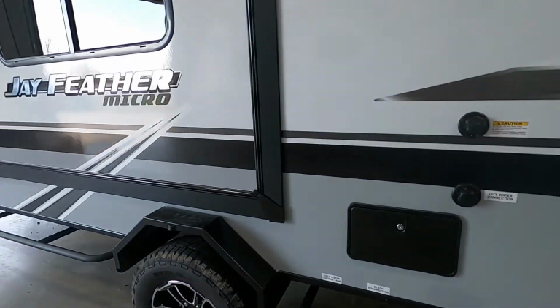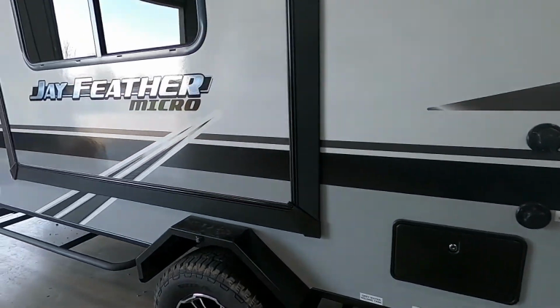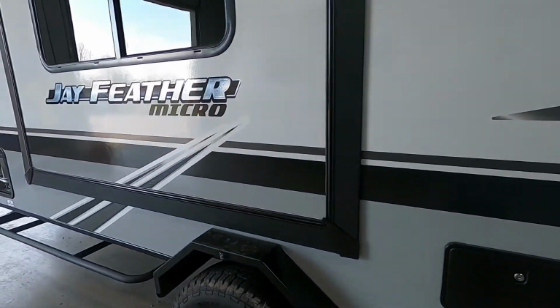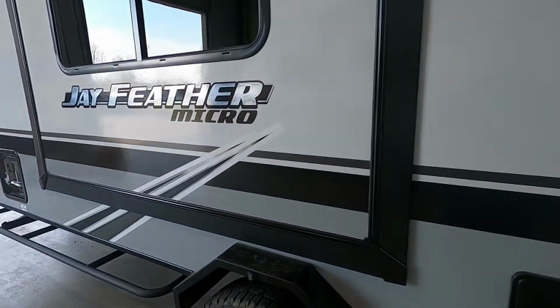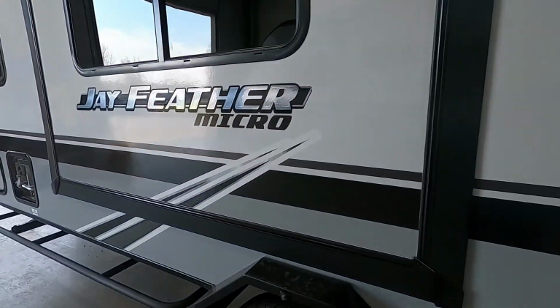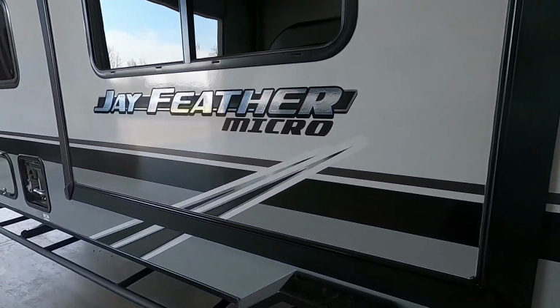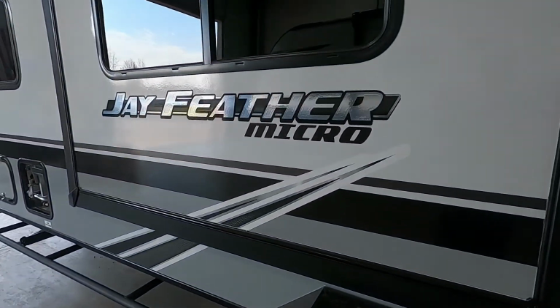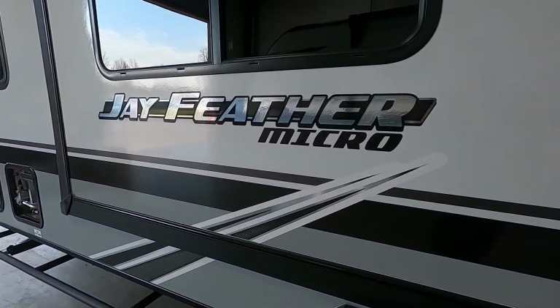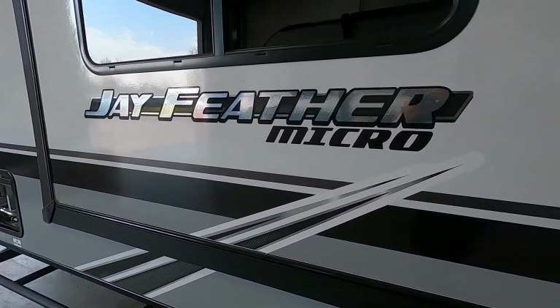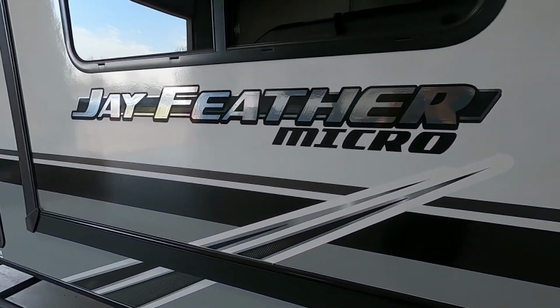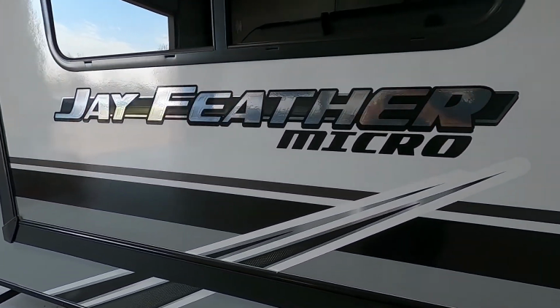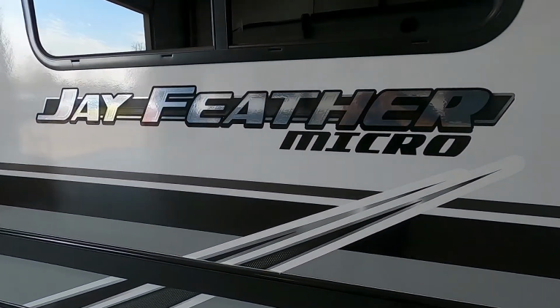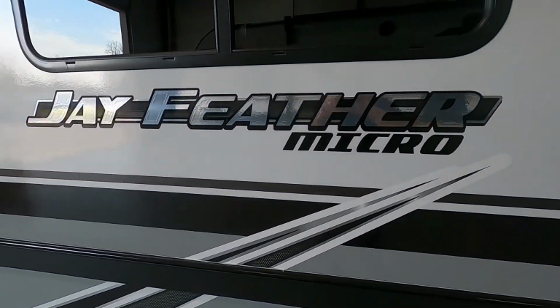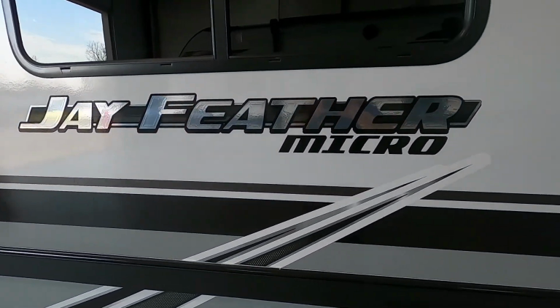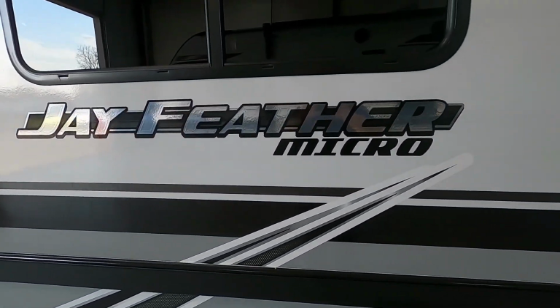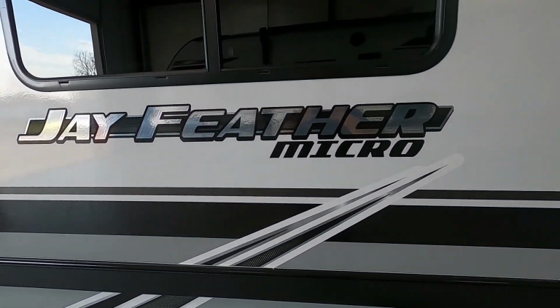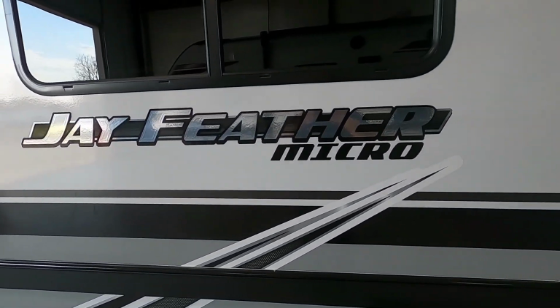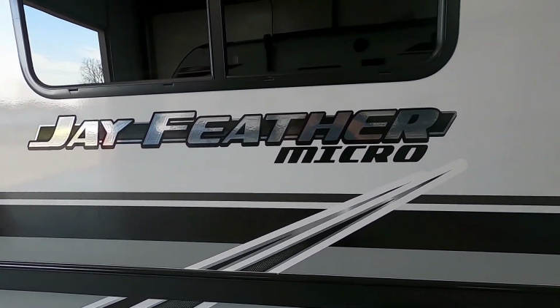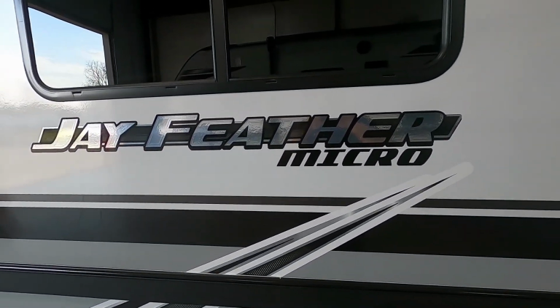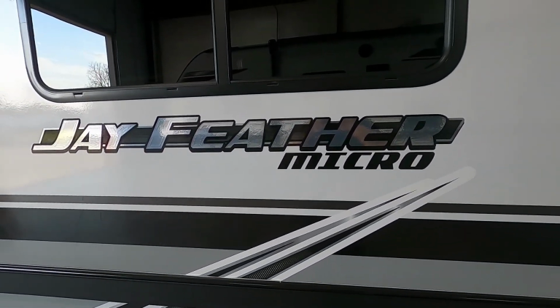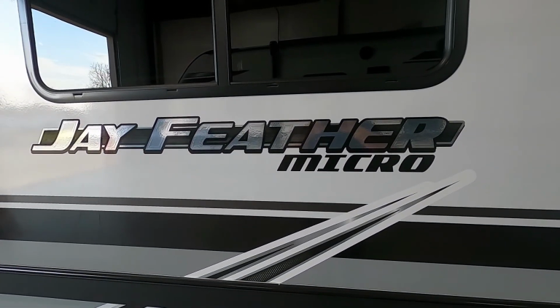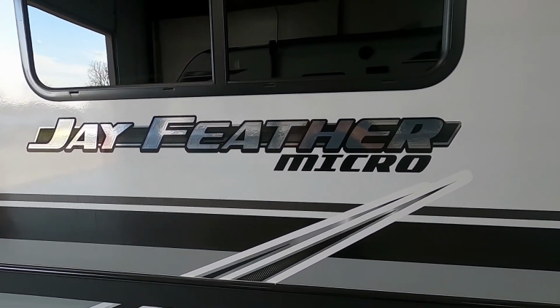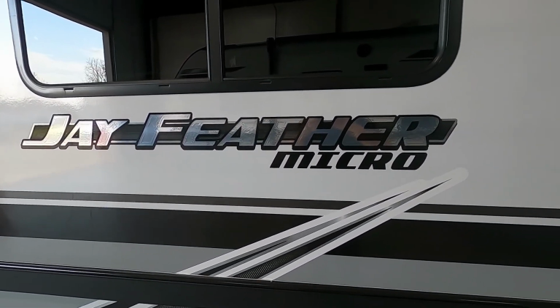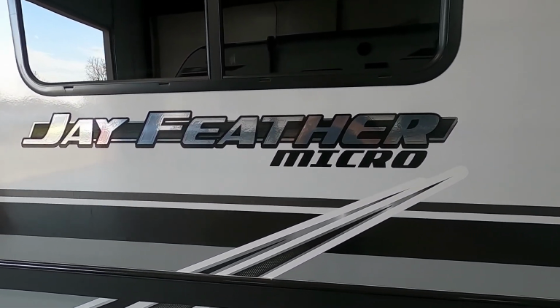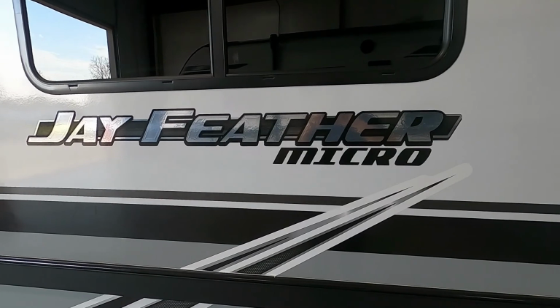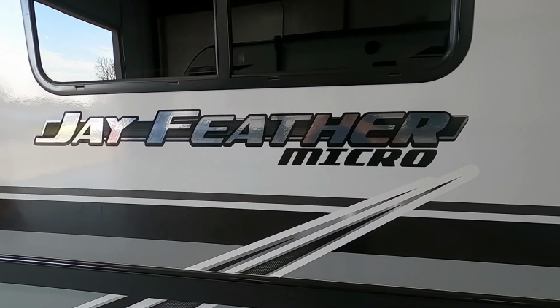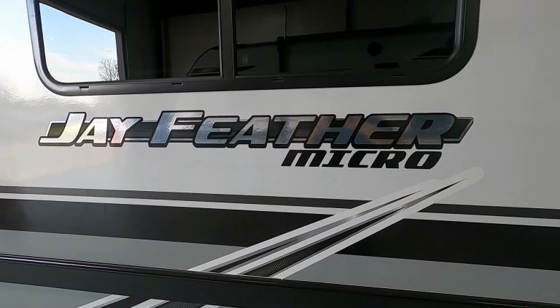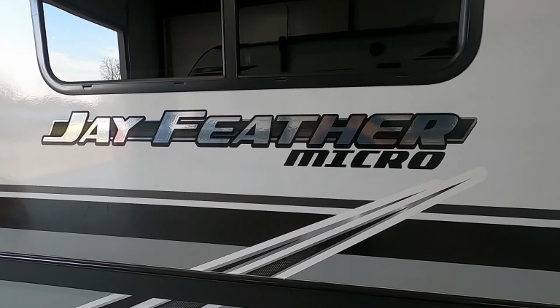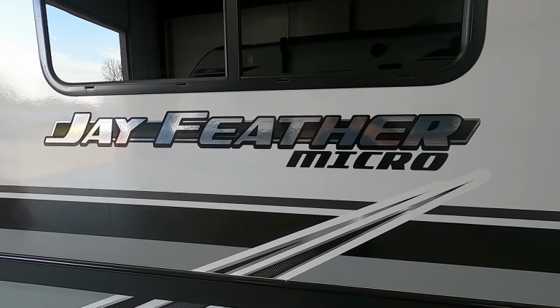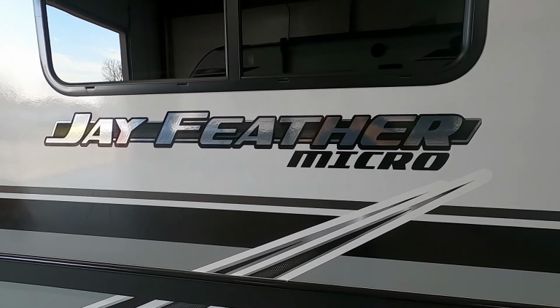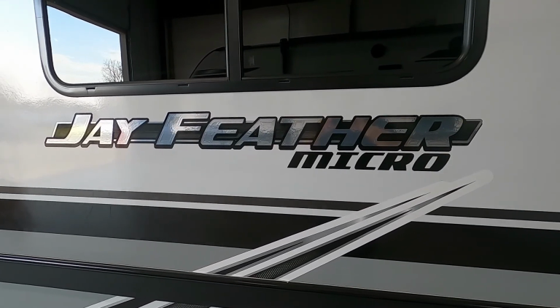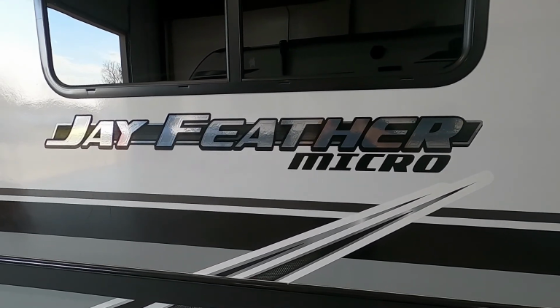Thank you so much for your purchase. We hope you guys enjoy this Jay Feather for many years to come. Happy camping!